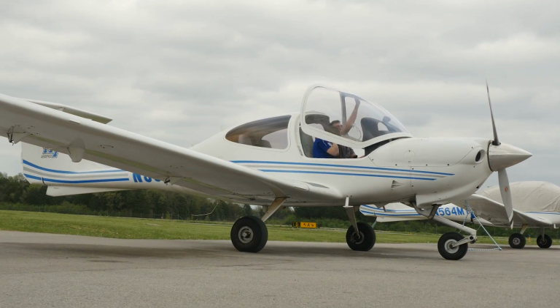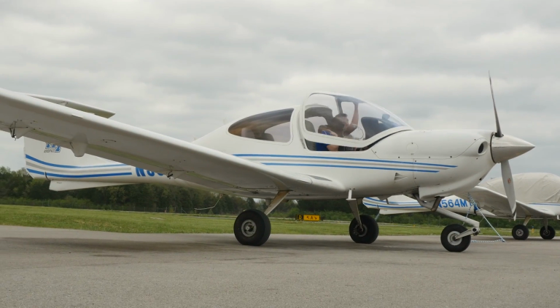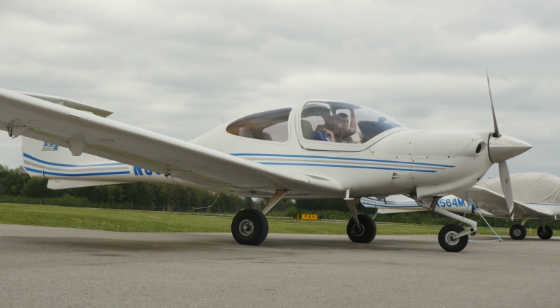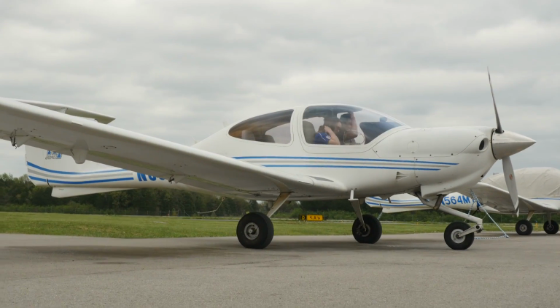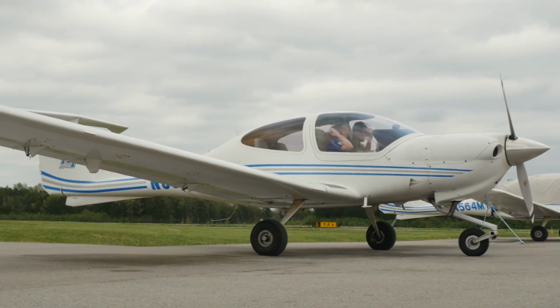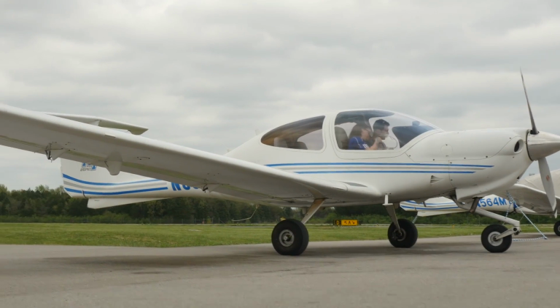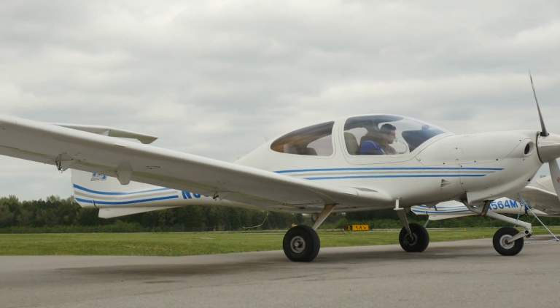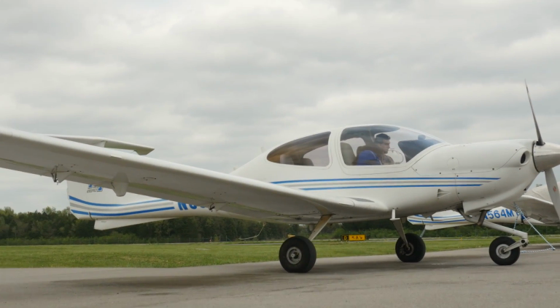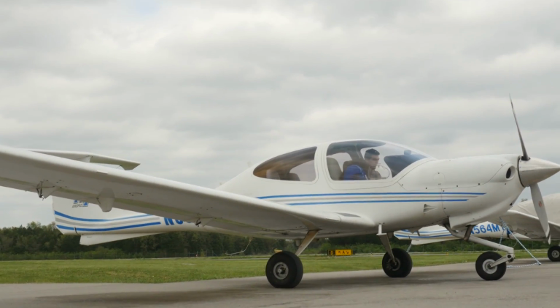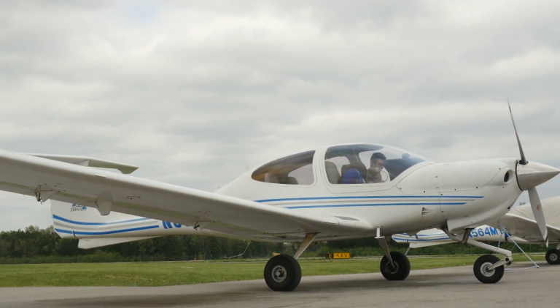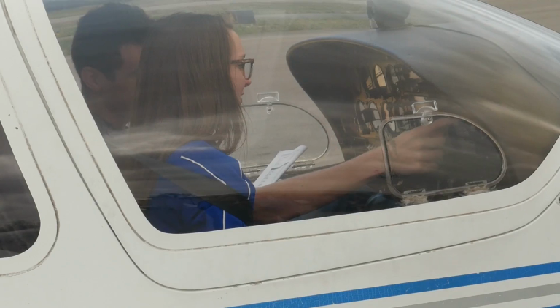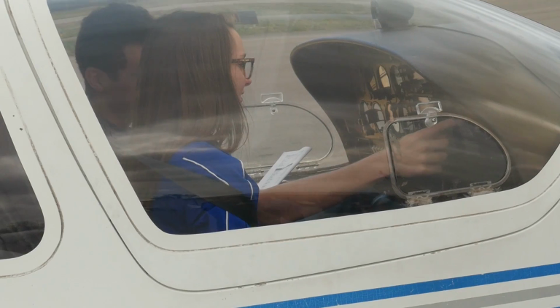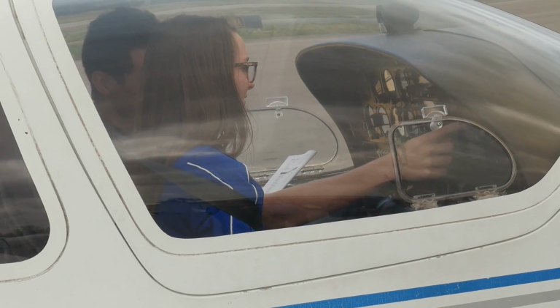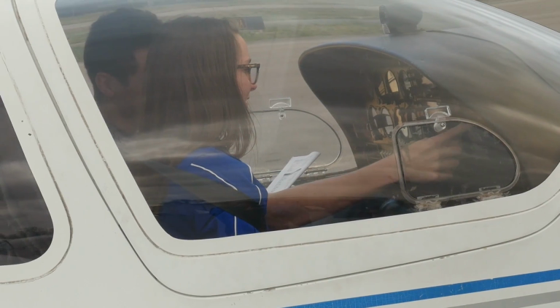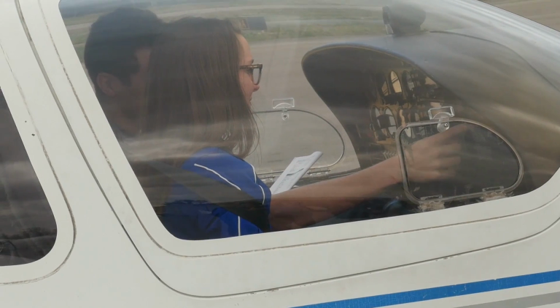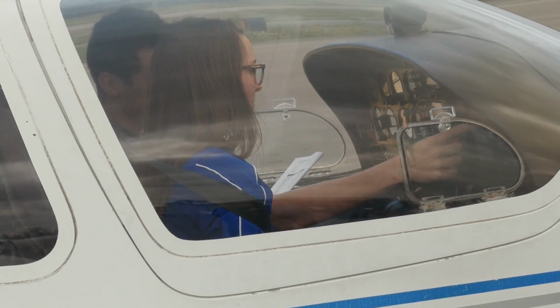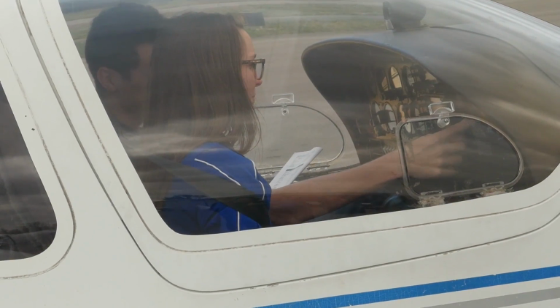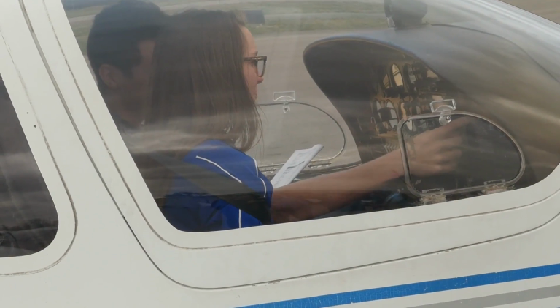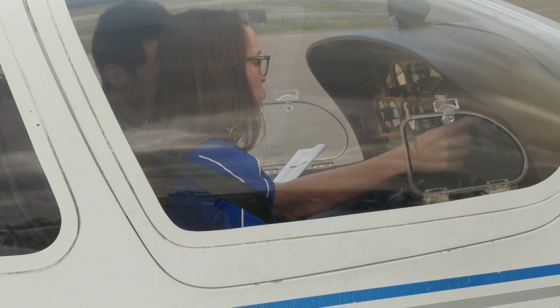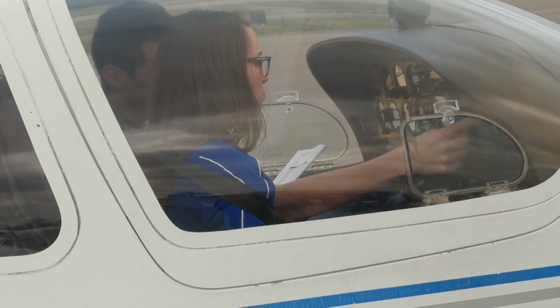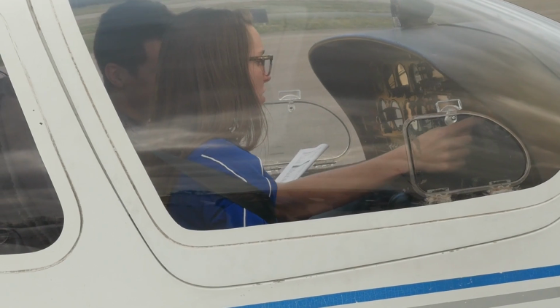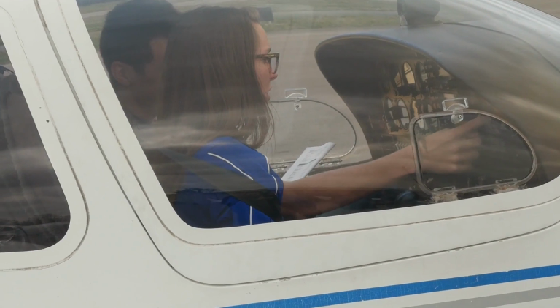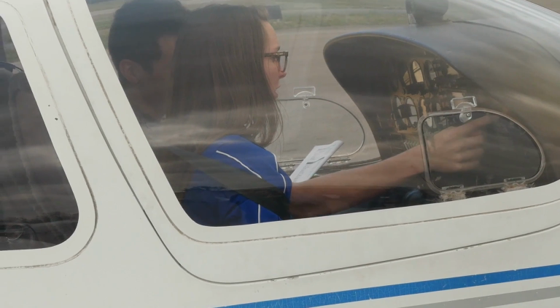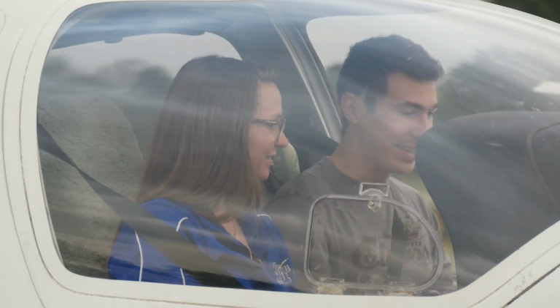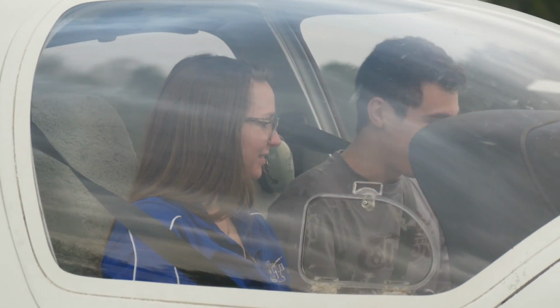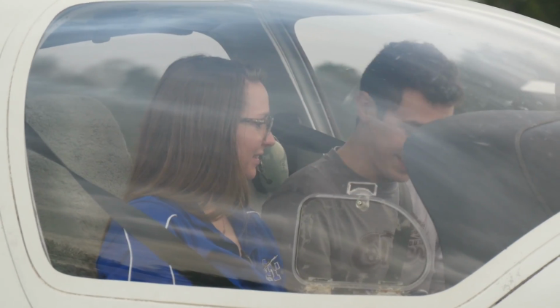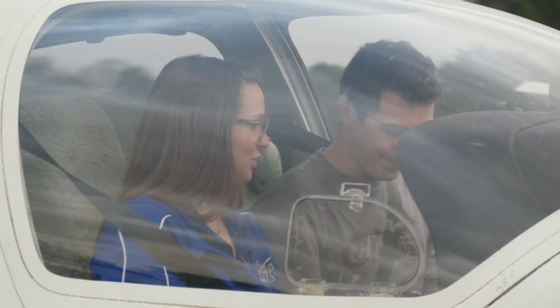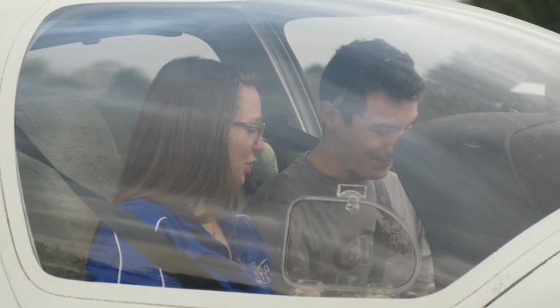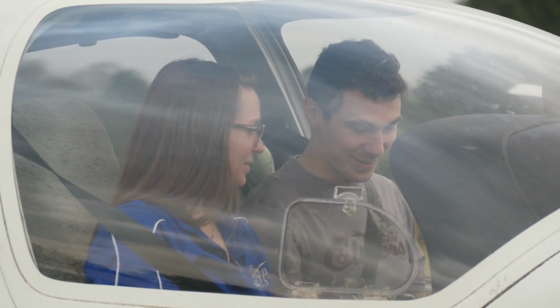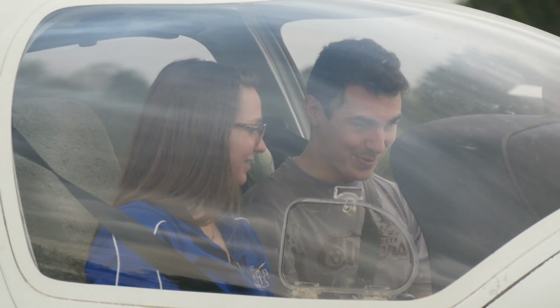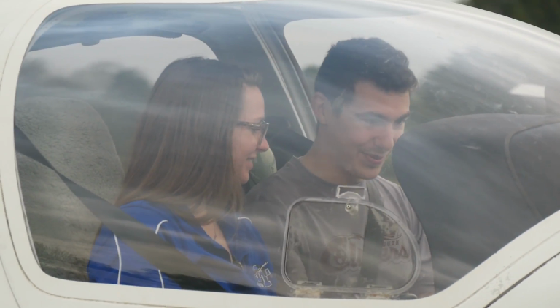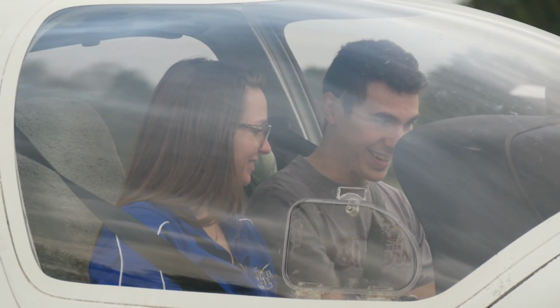What are you guys going to be doing today? We're going to Huntsville — doing an IFR flight. We finally have some clouds. It'll be the second IFR flight for Ryan, it'll be a lot of fun. Fantastic!